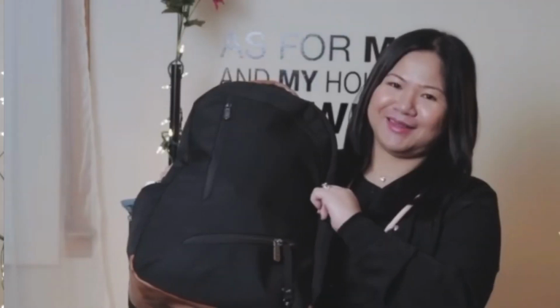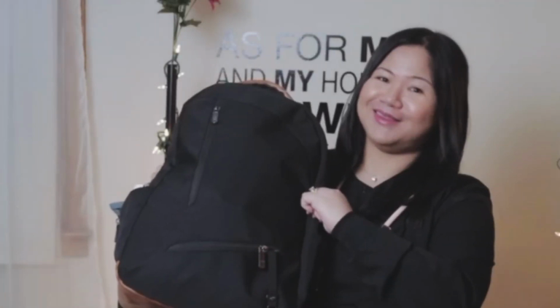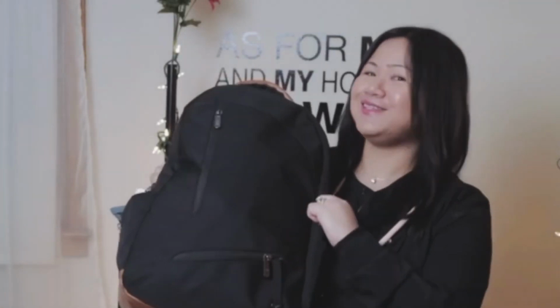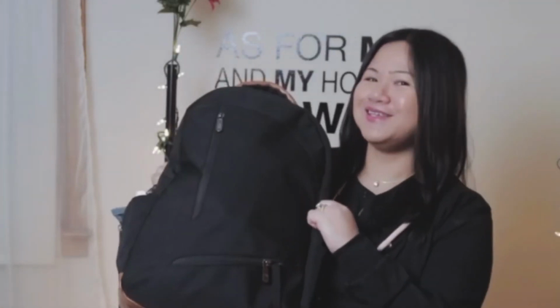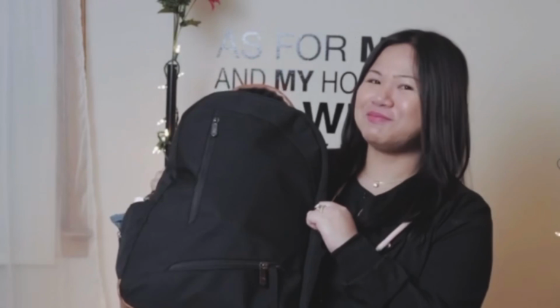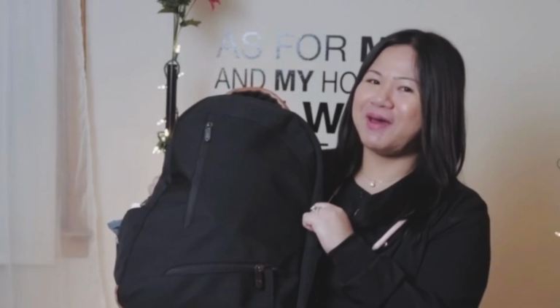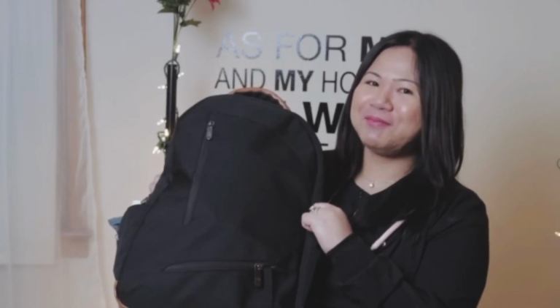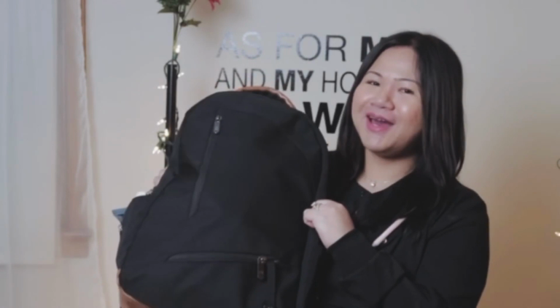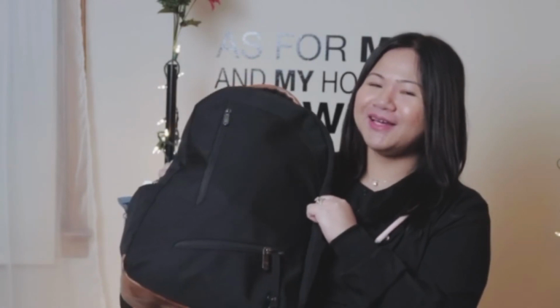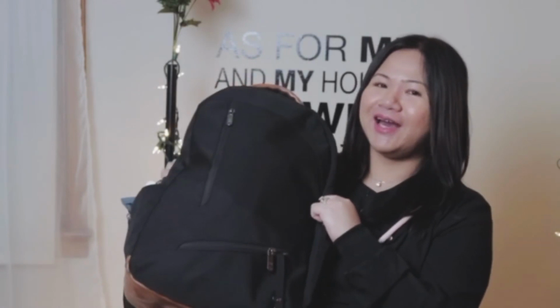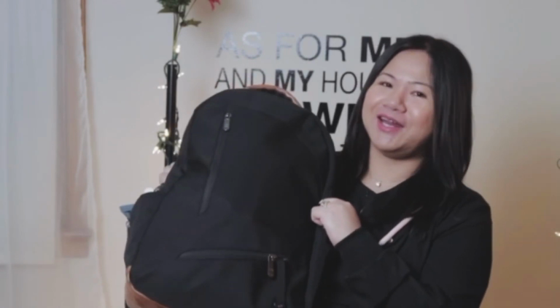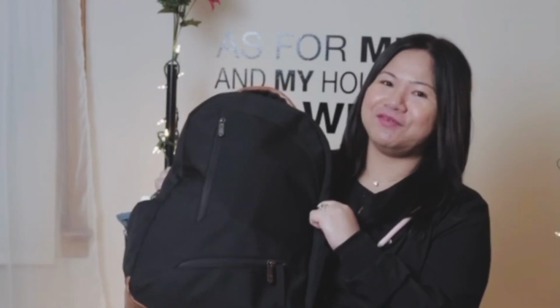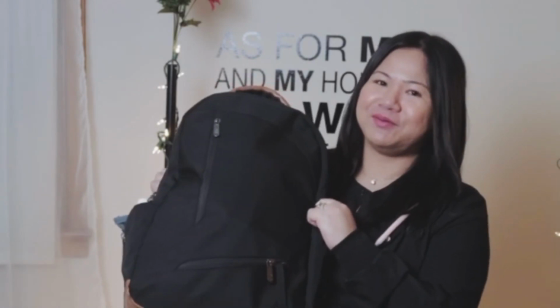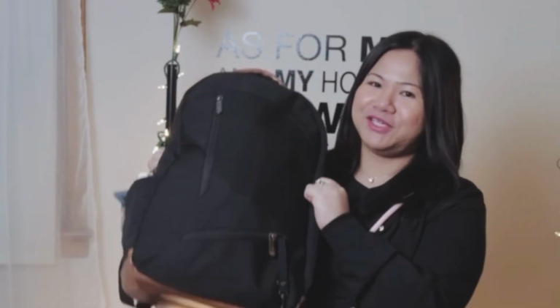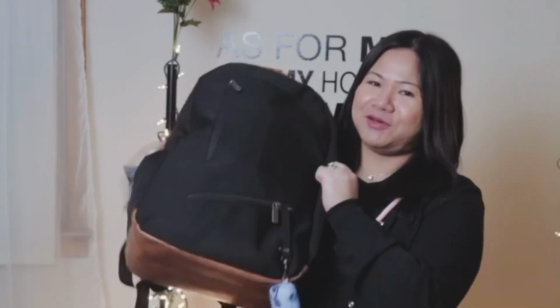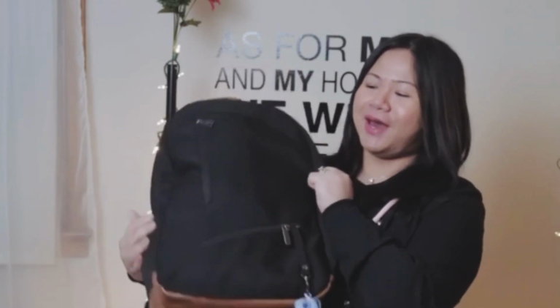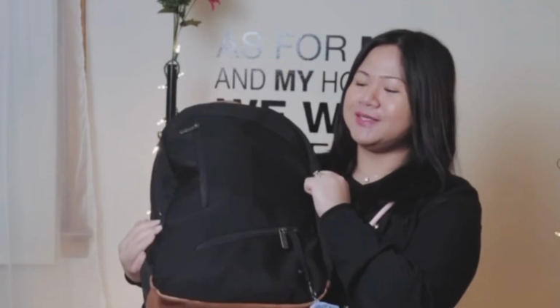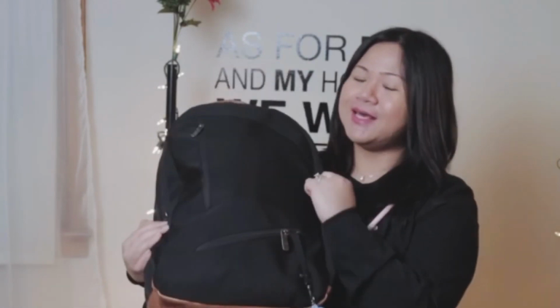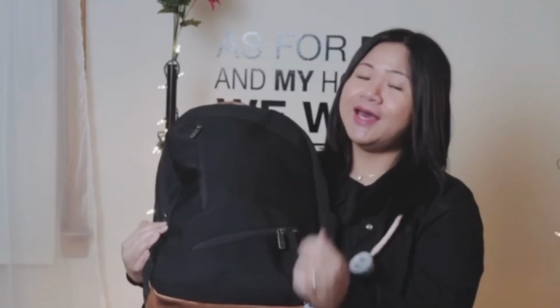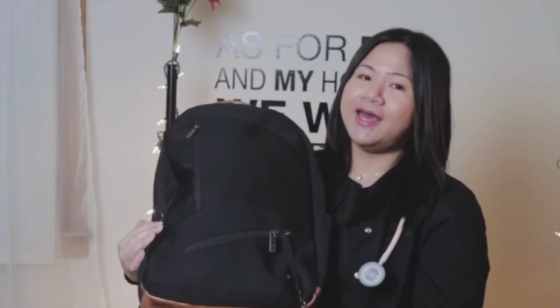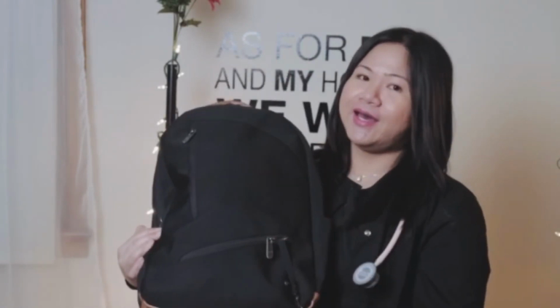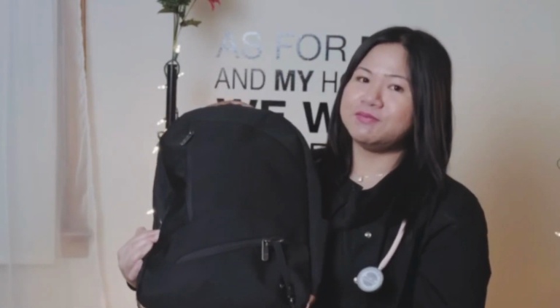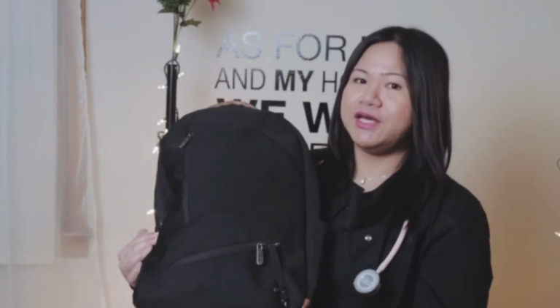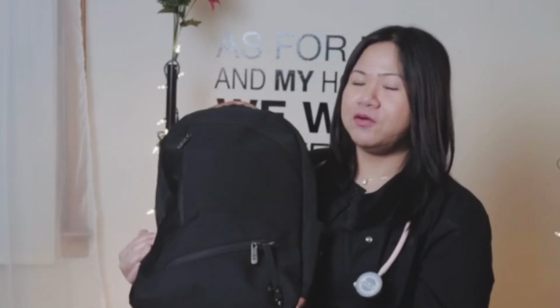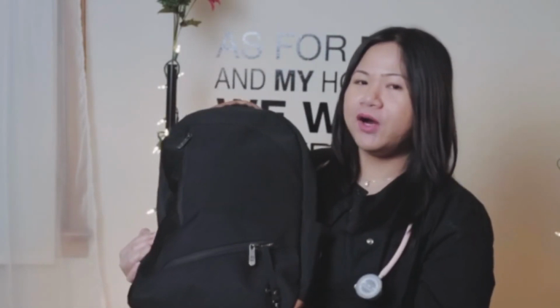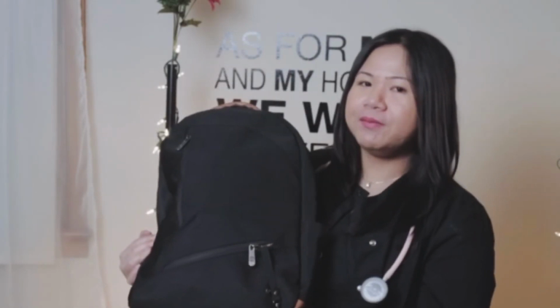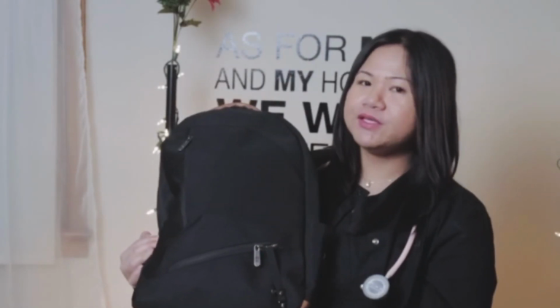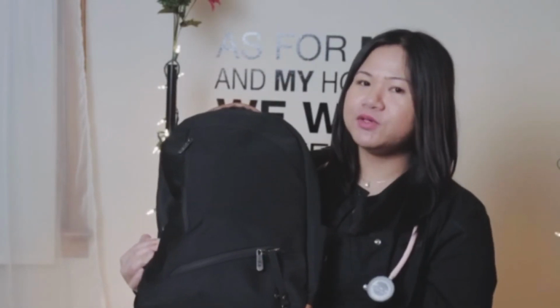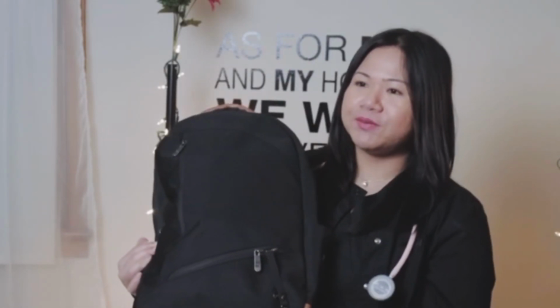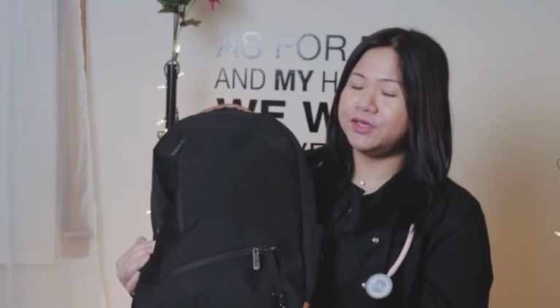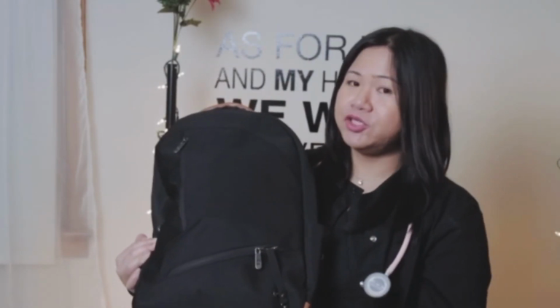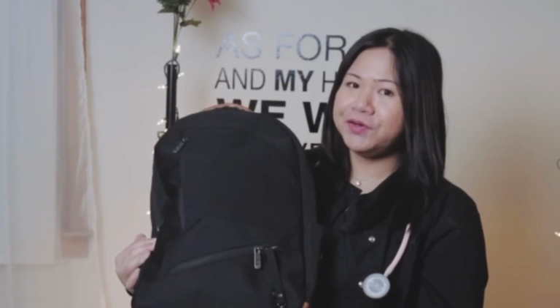This is my backpack. I got it from TJ Maxx. It has many compartments, which I'm going to show you.